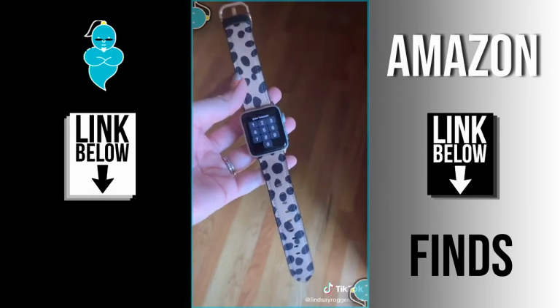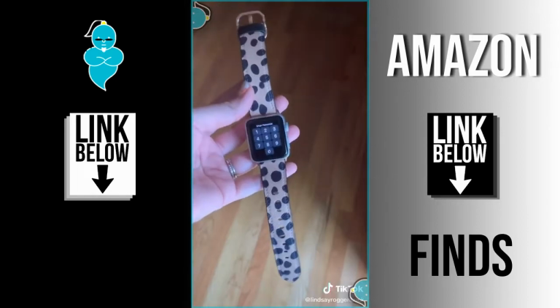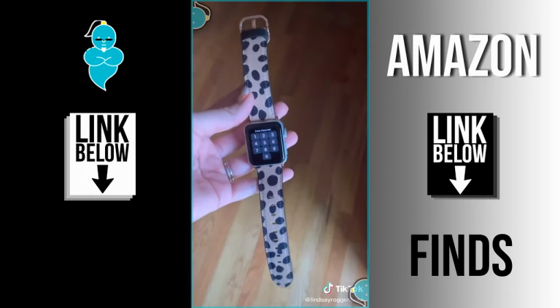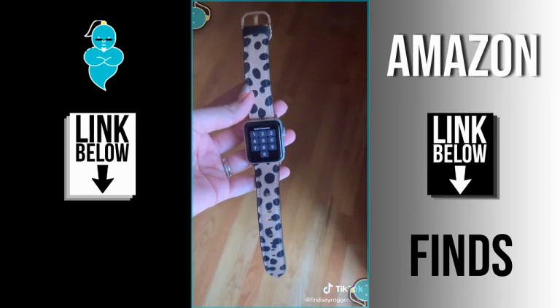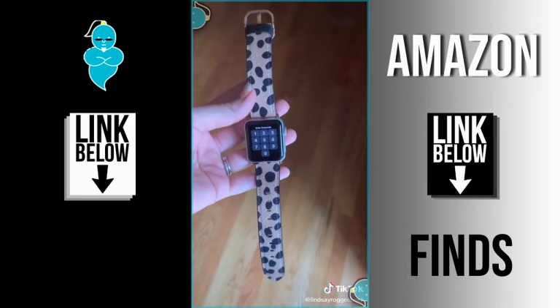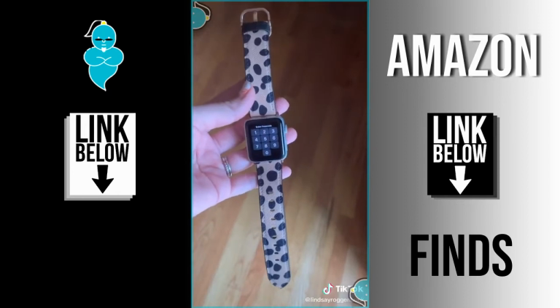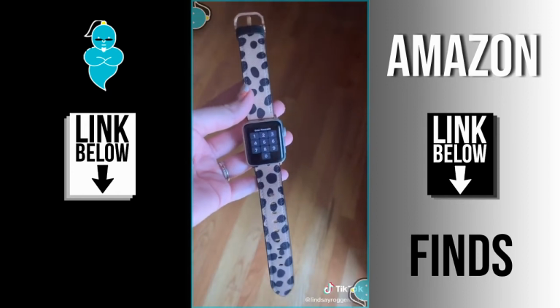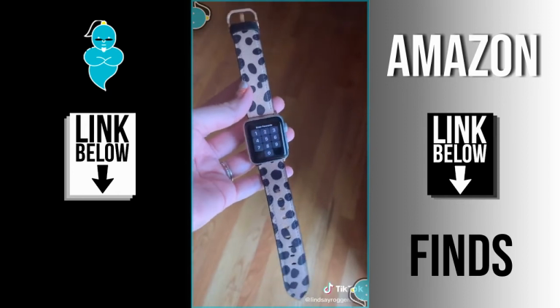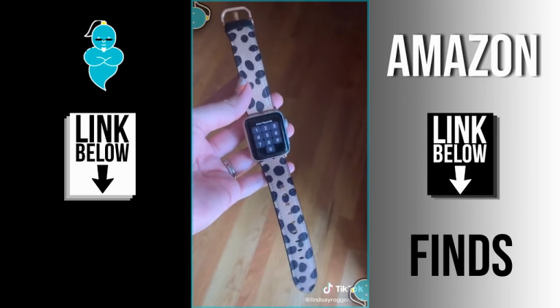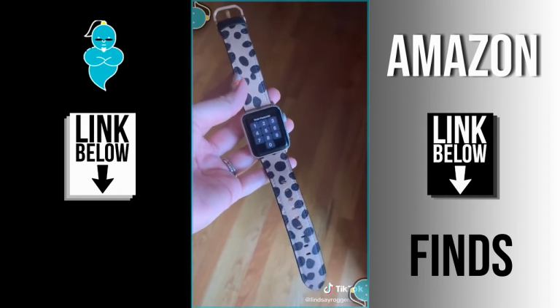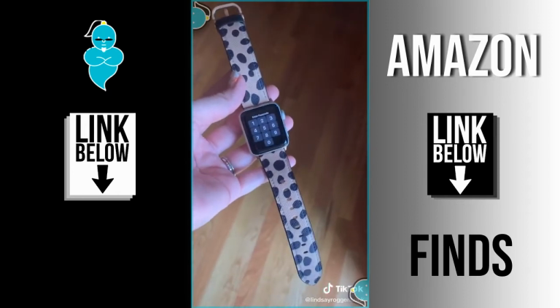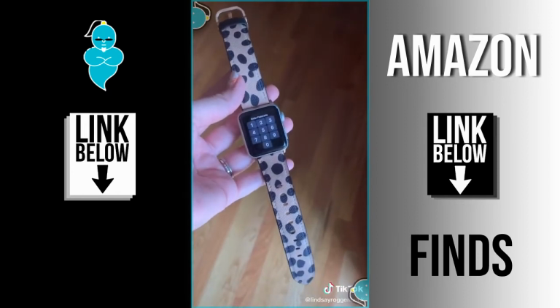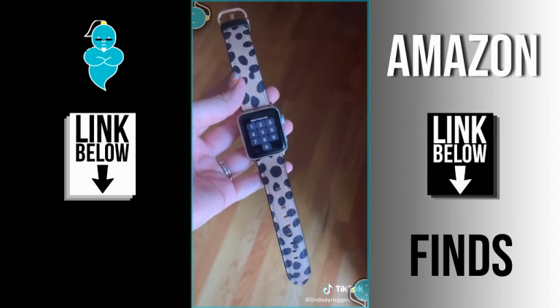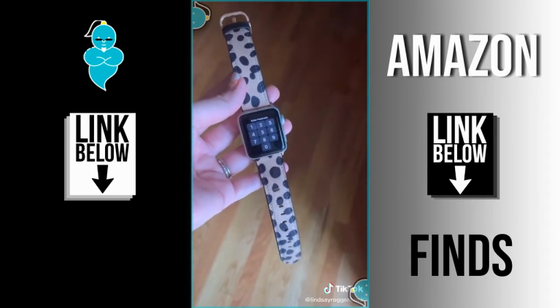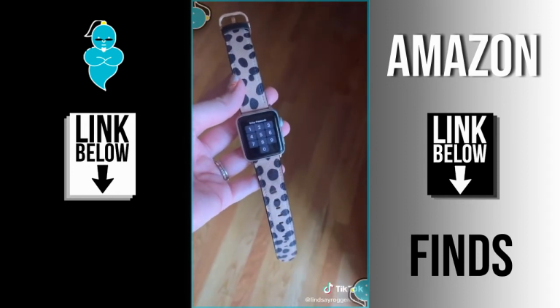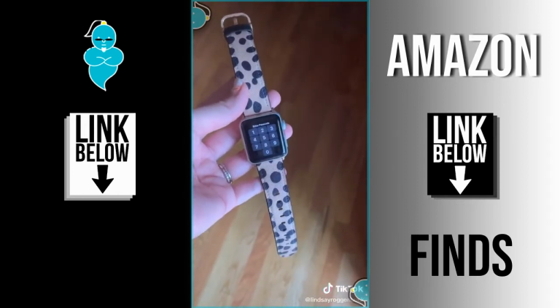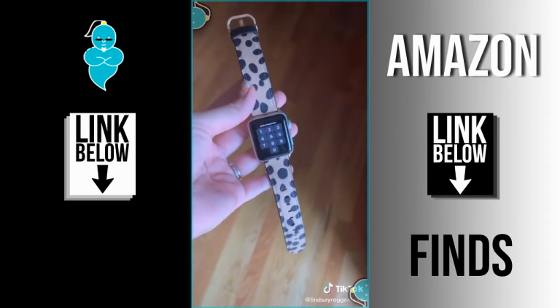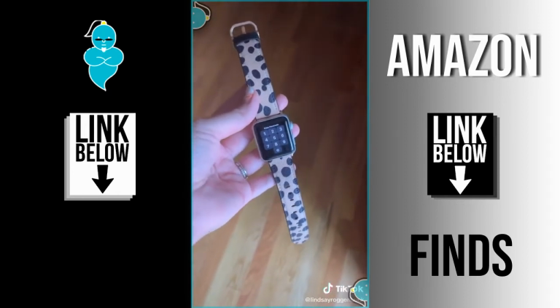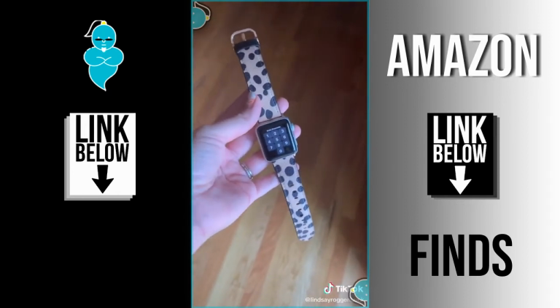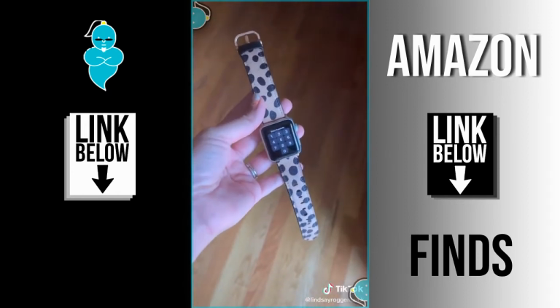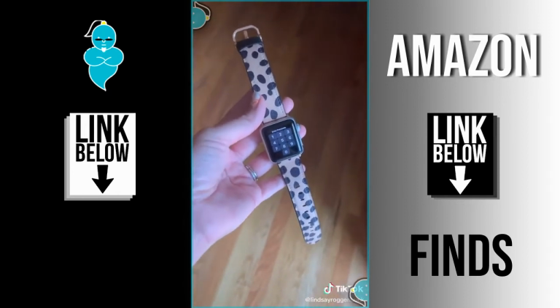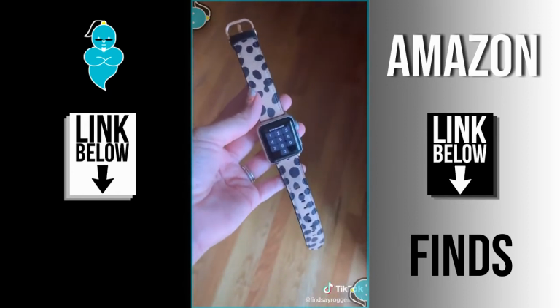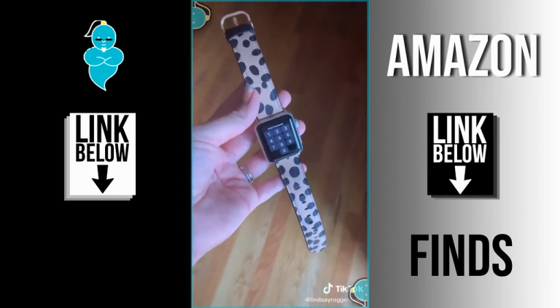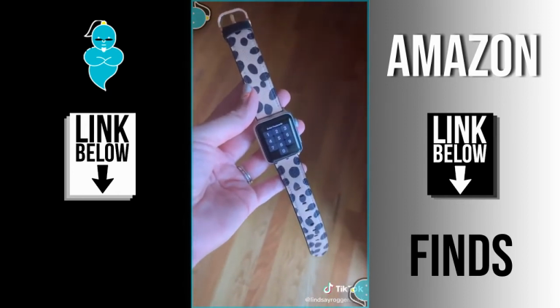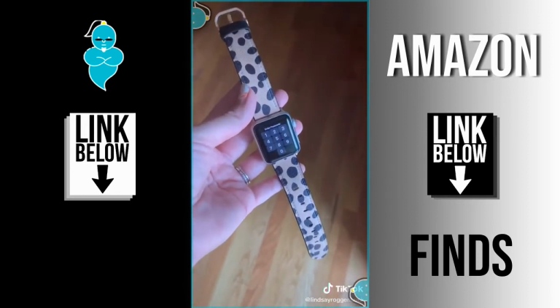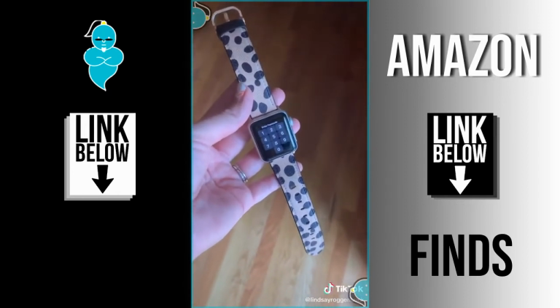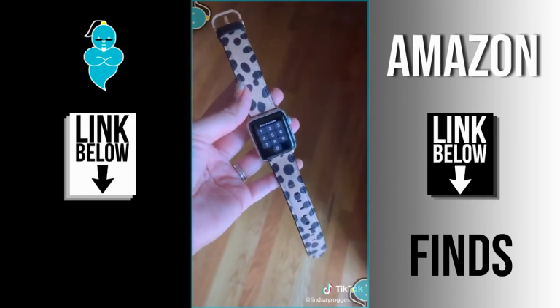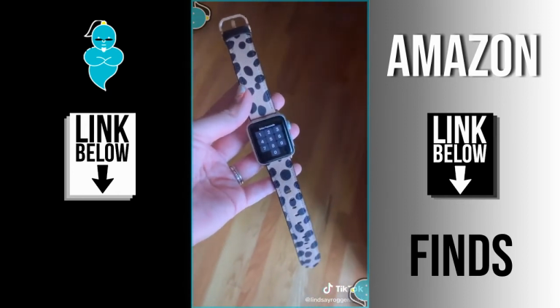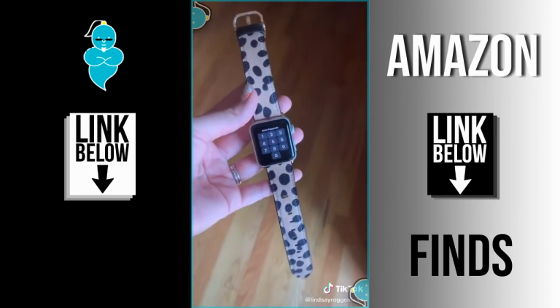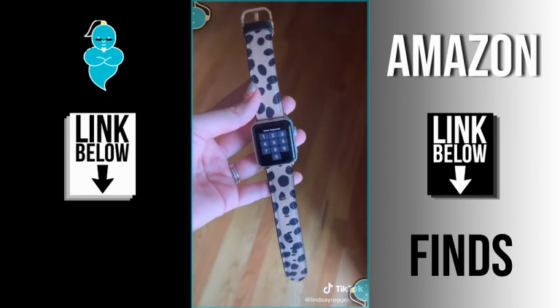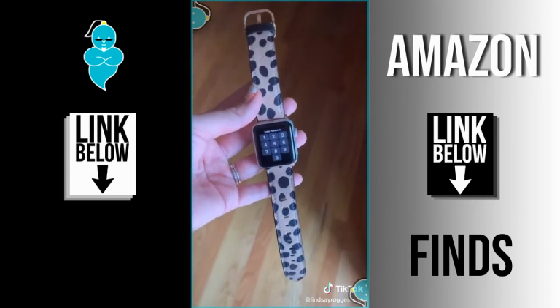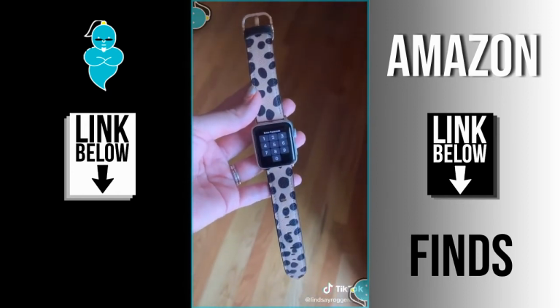And speaking of Apple Watches, how cute is this band I found on Amazon. I linked both of these items that are my Amazon faves in my bio.